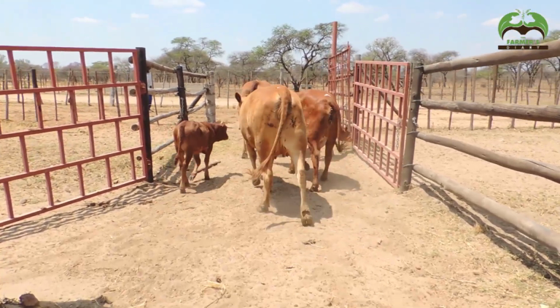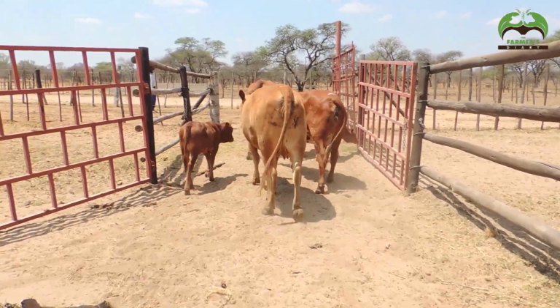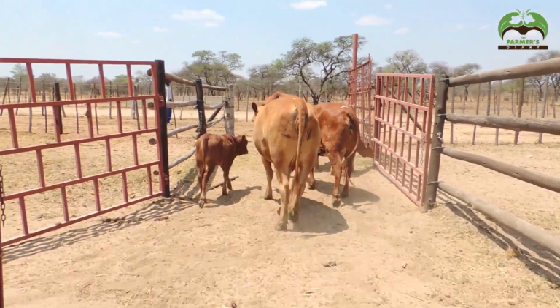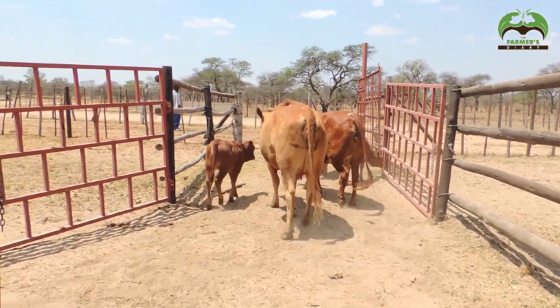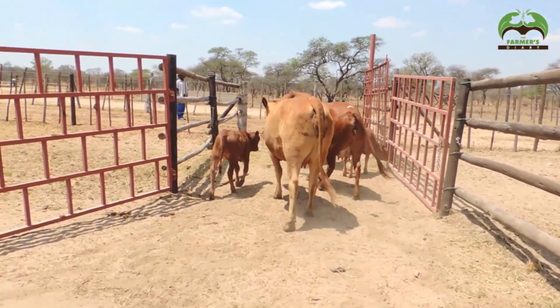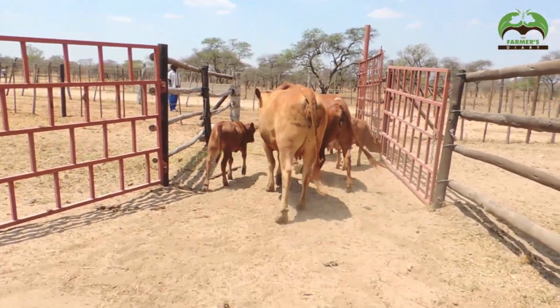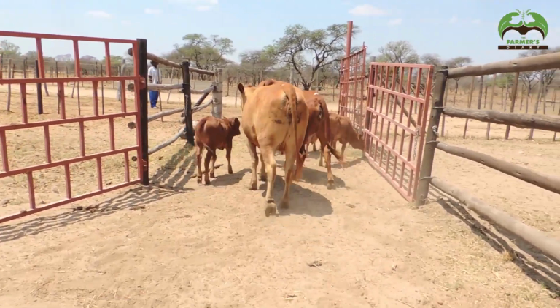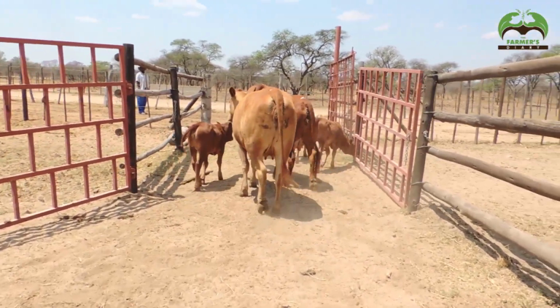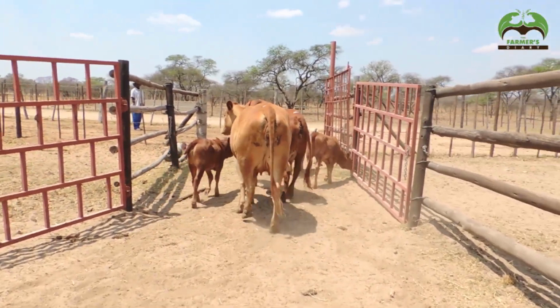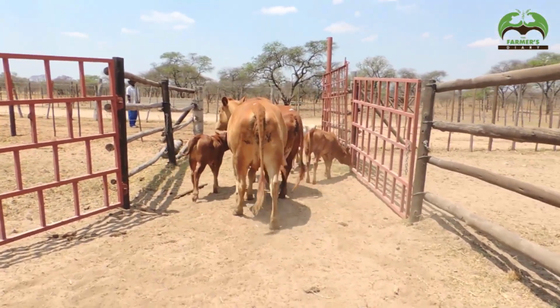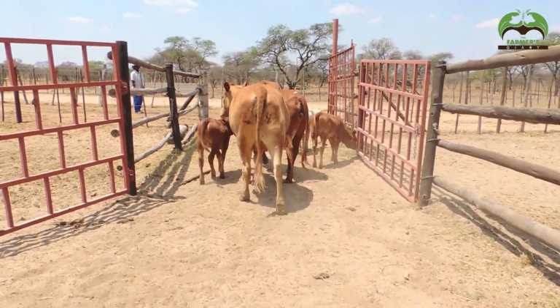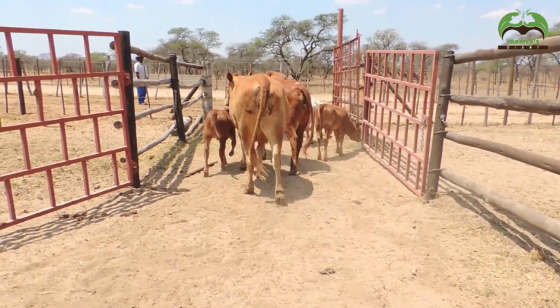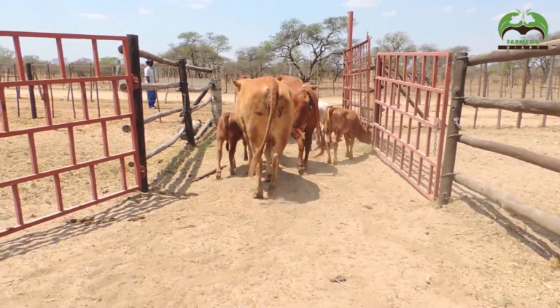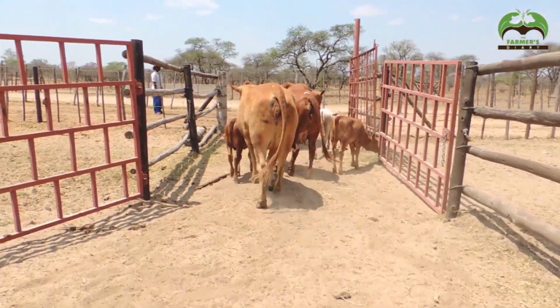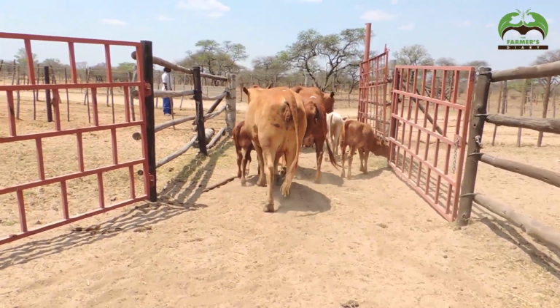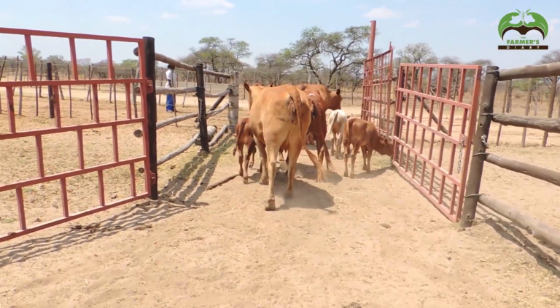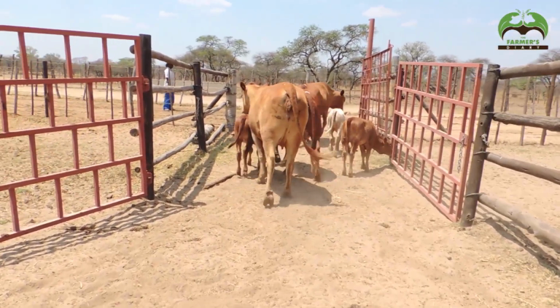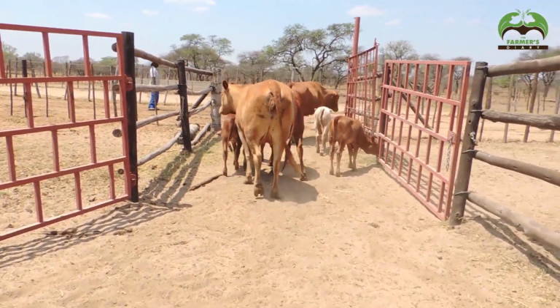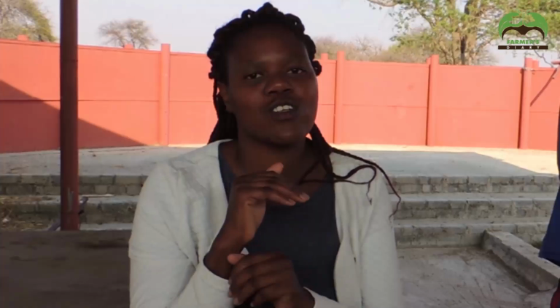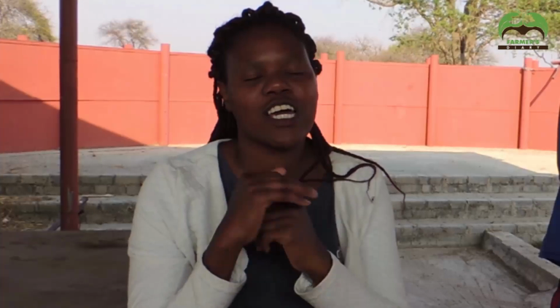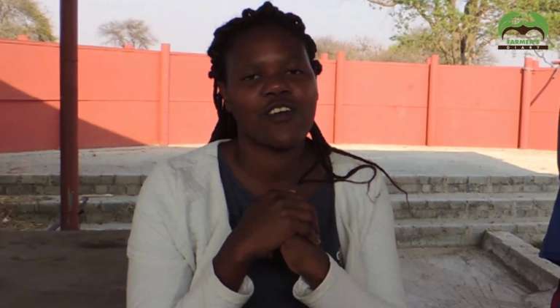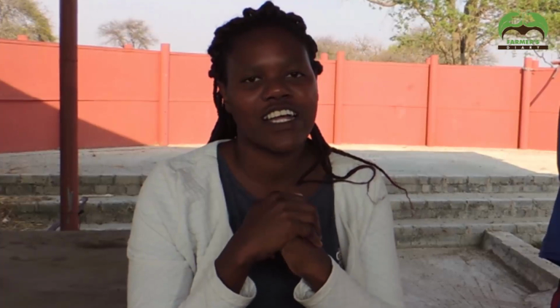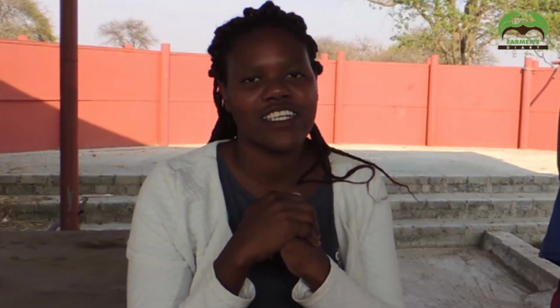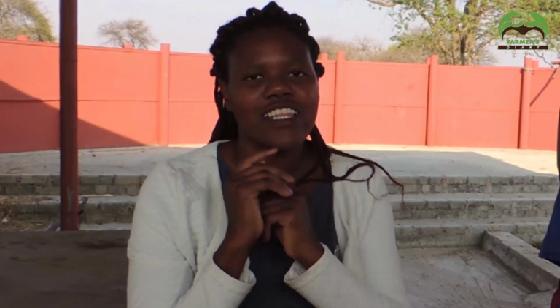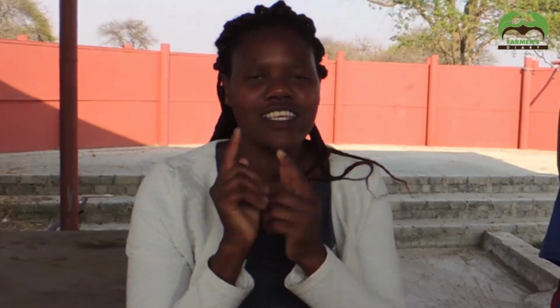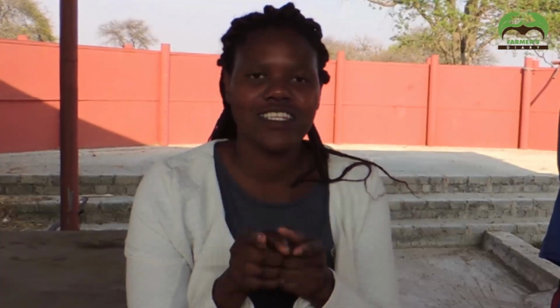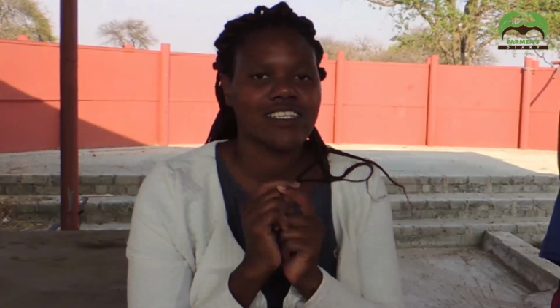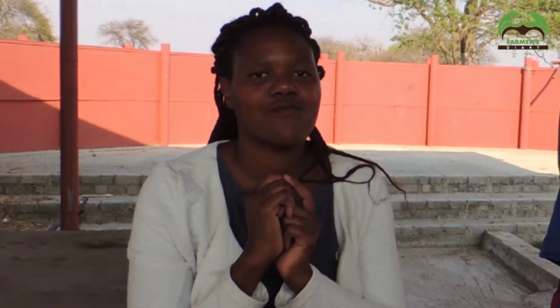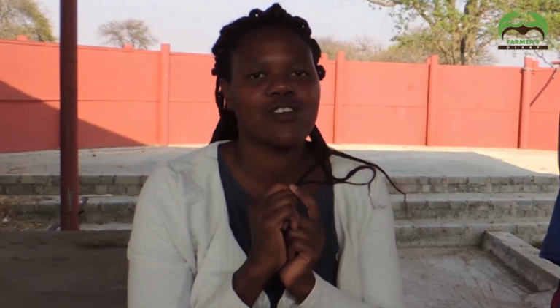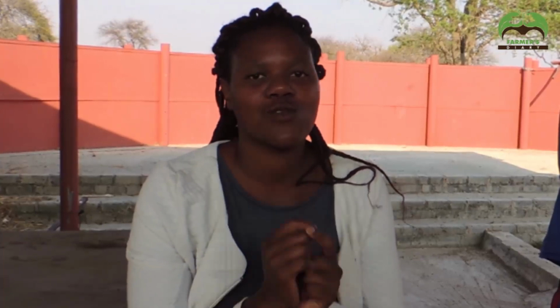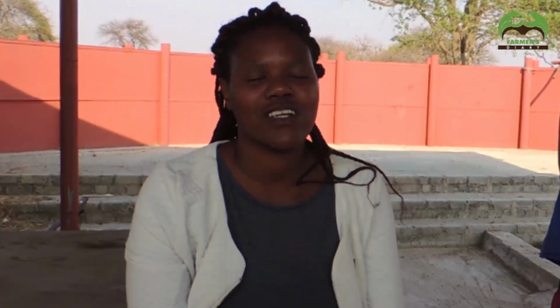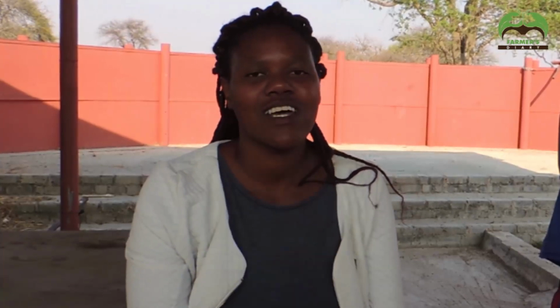If you want to improve your breed and if you want to increase your cattle herd, this is the video to watch.